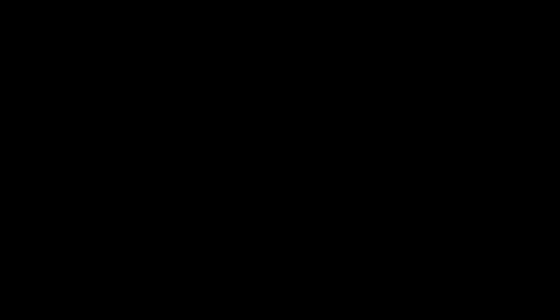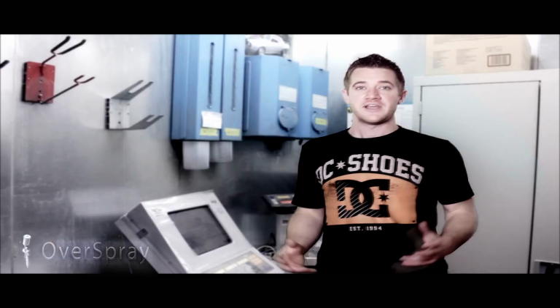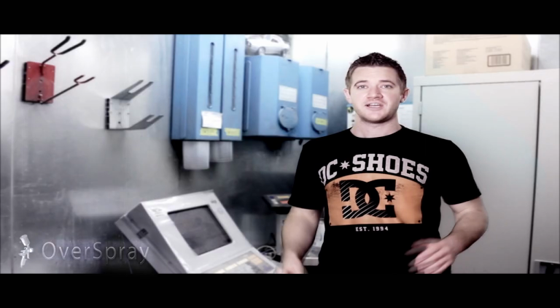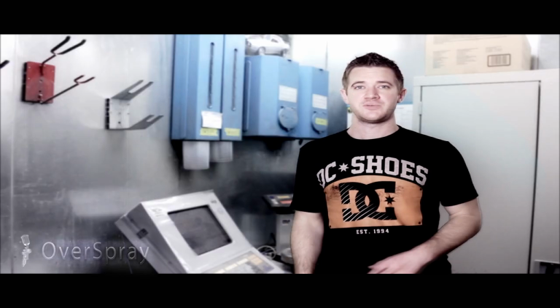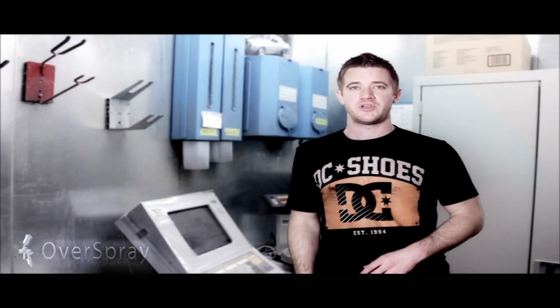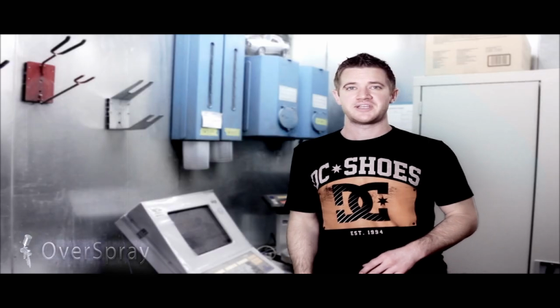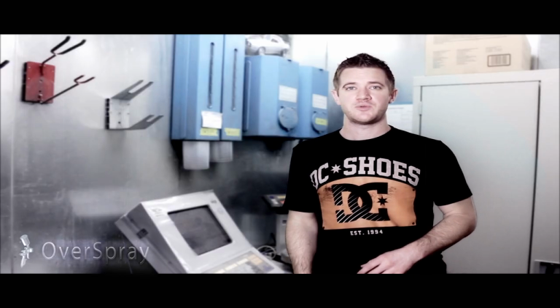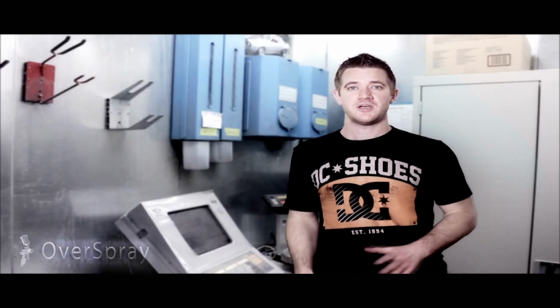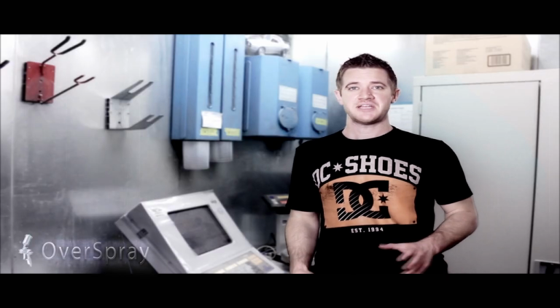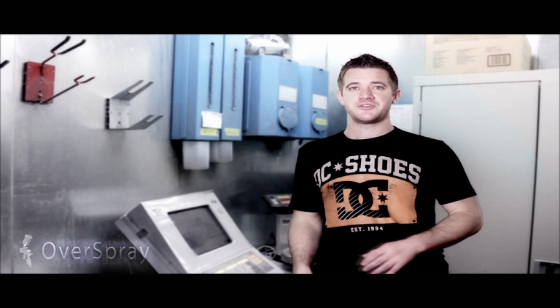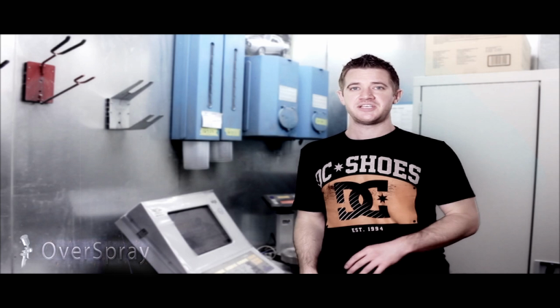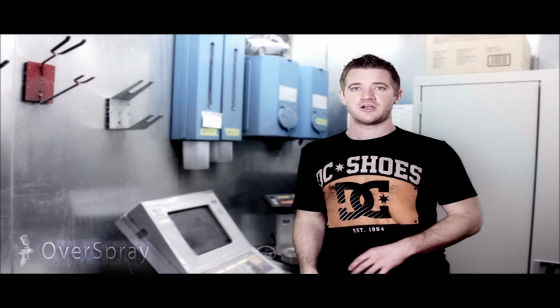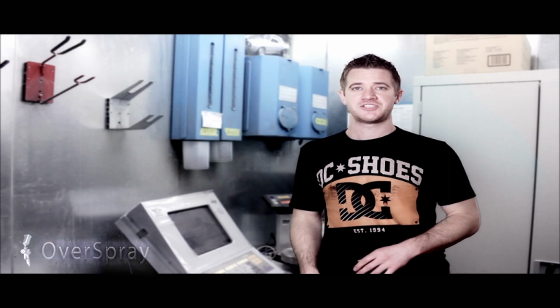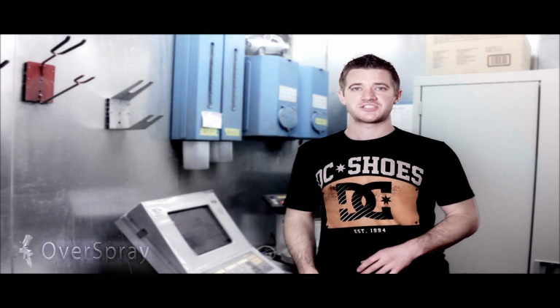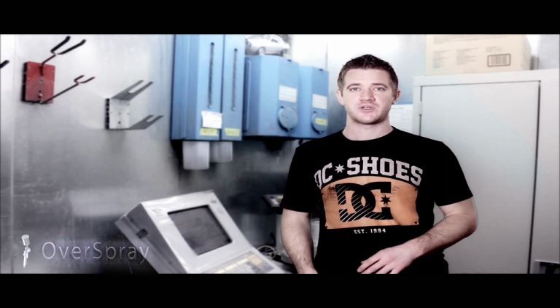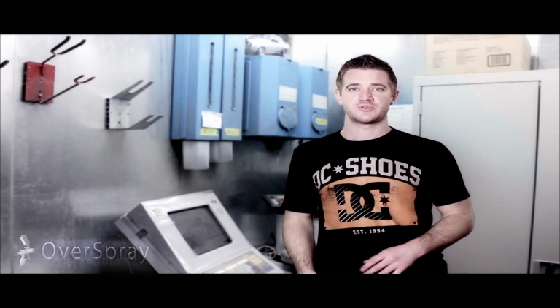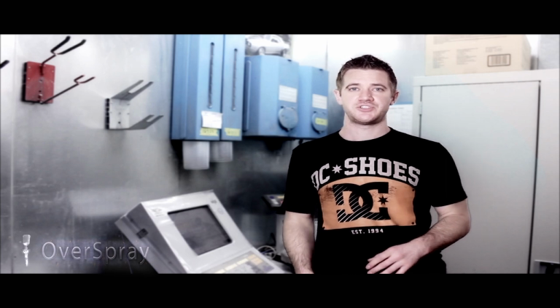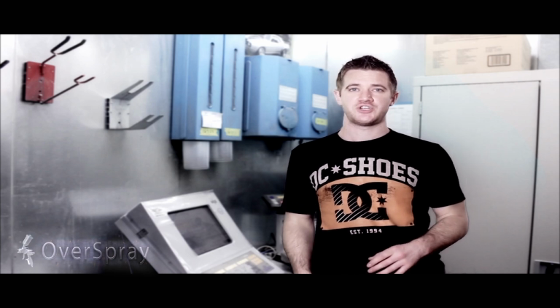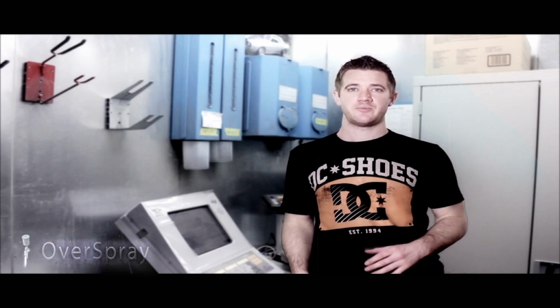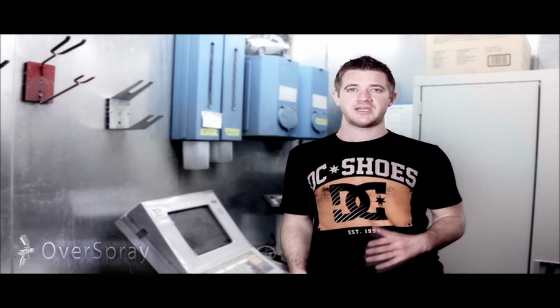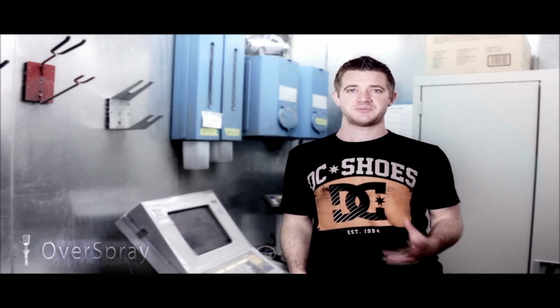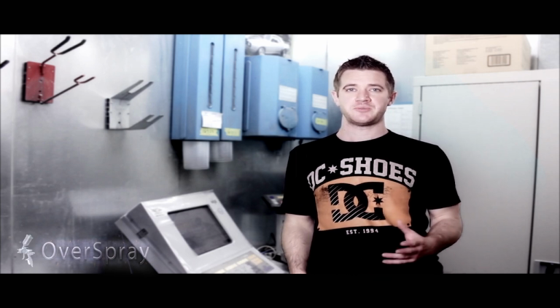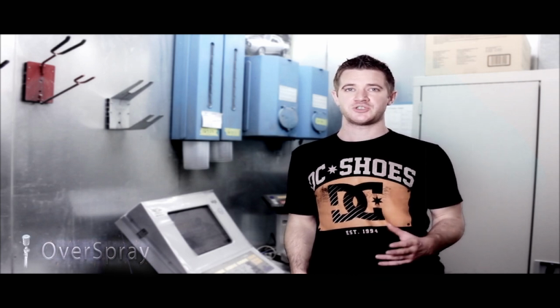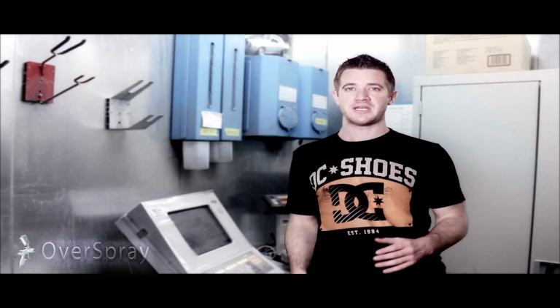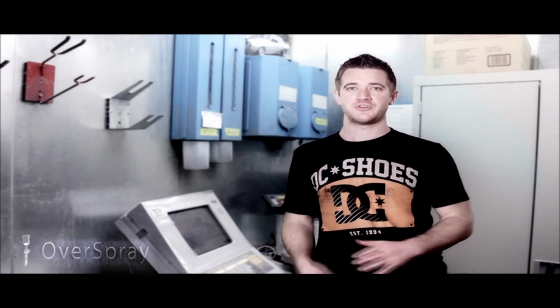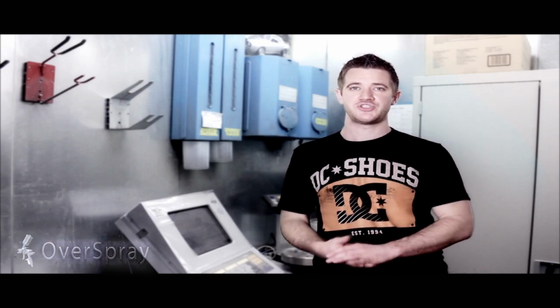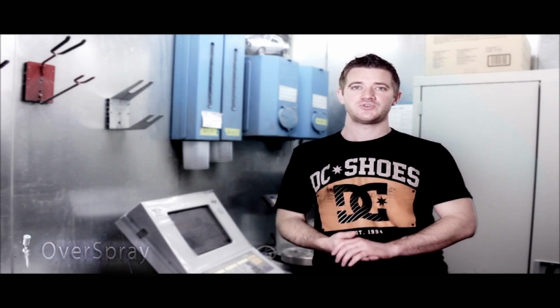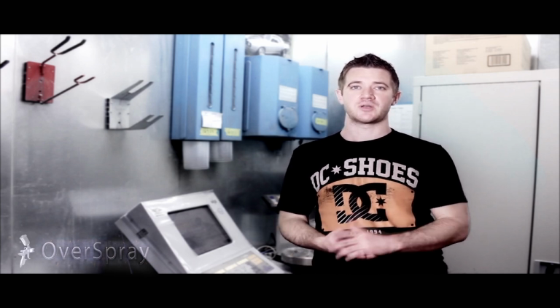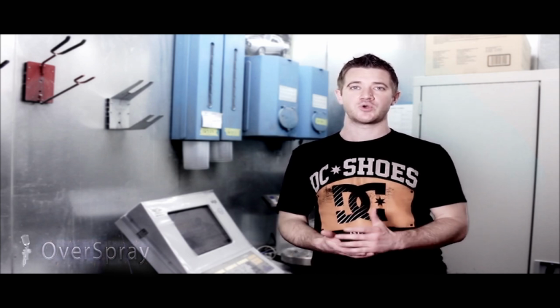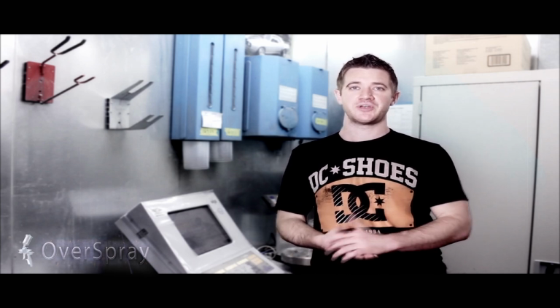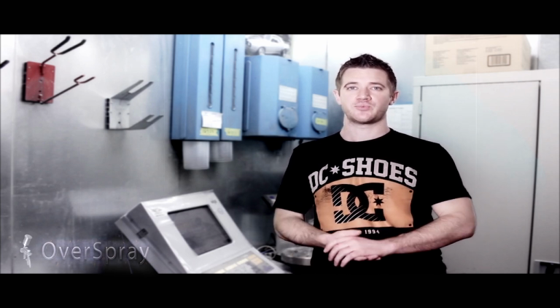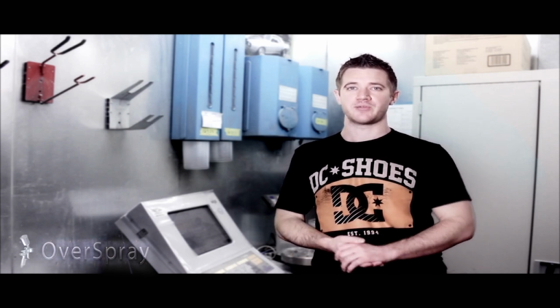Hey guys, Jimmo here again with an update on the TR6 restoration job and some information on how to choose an appropriate primer.